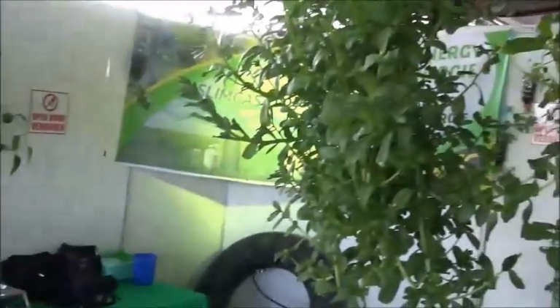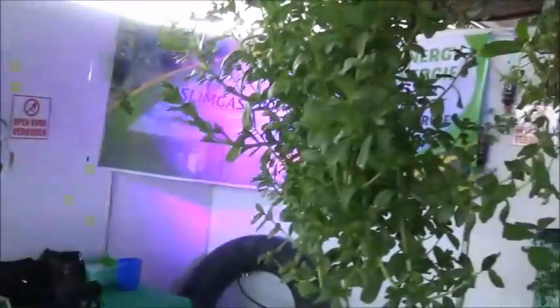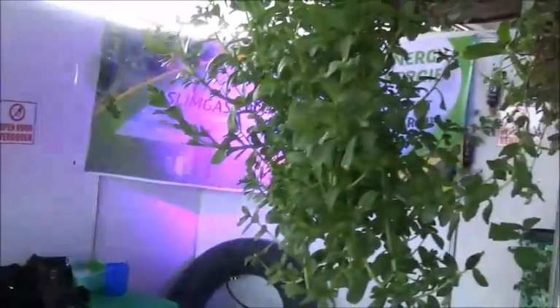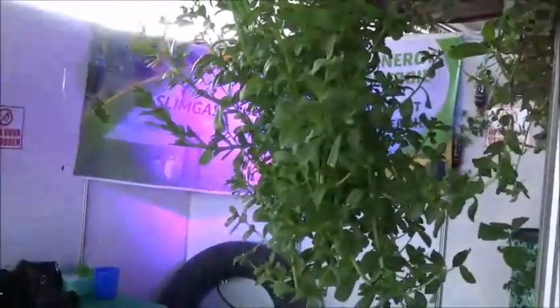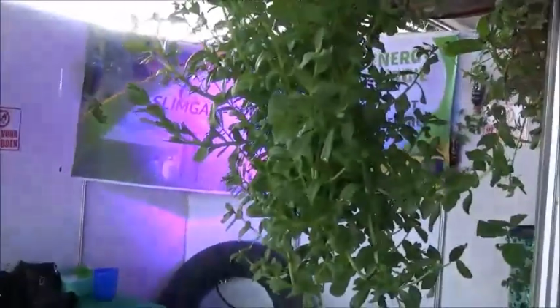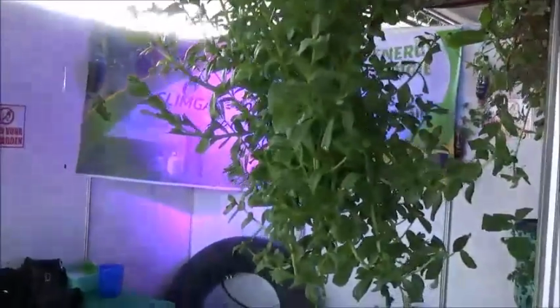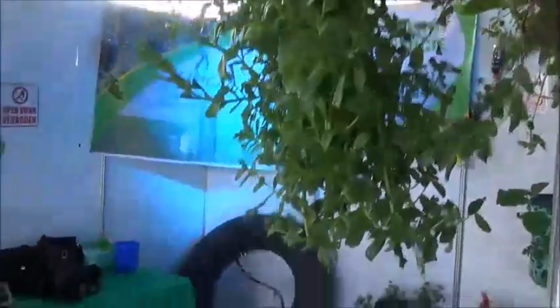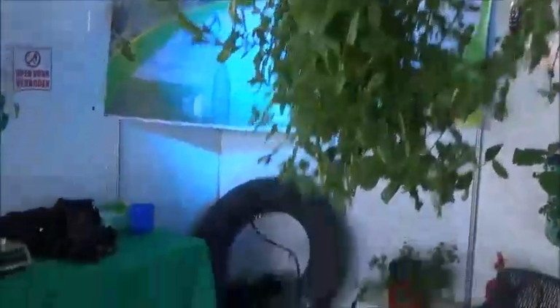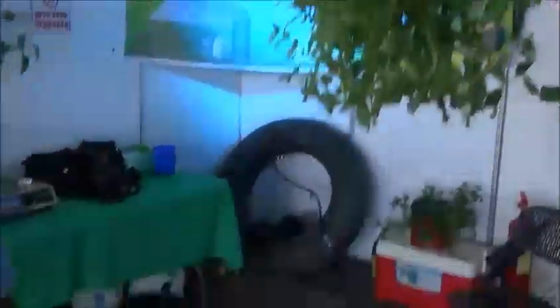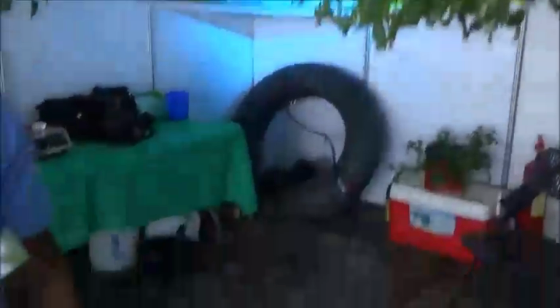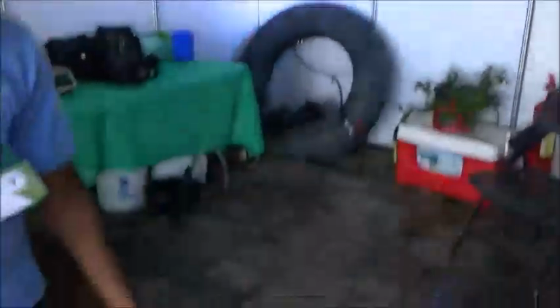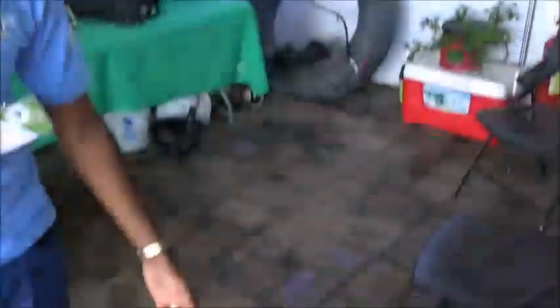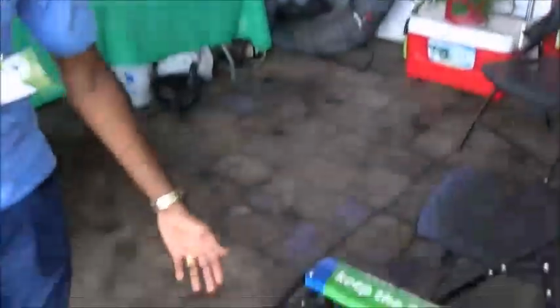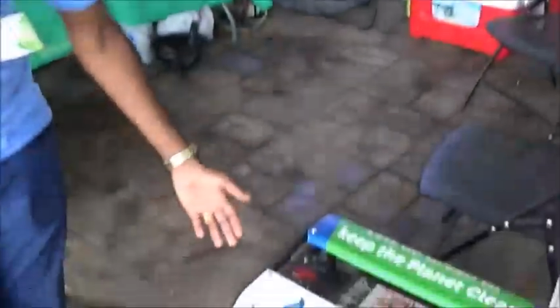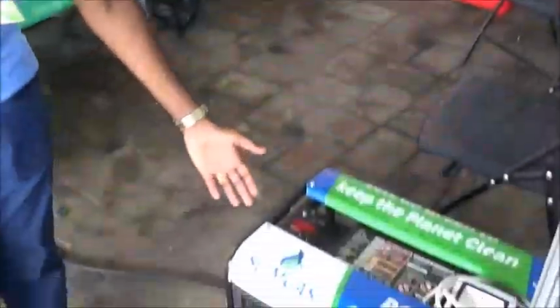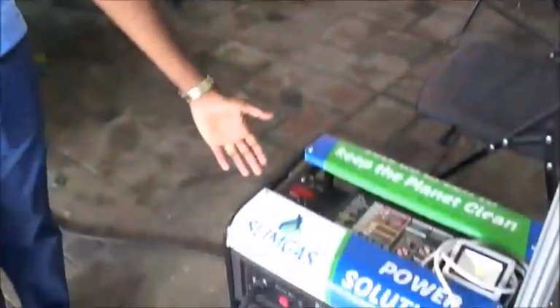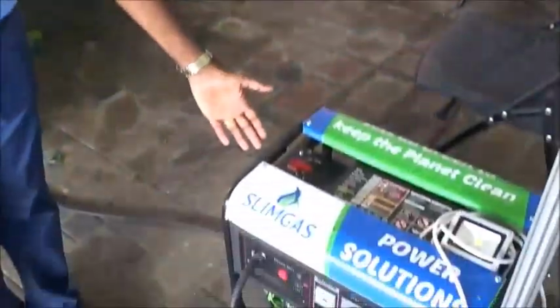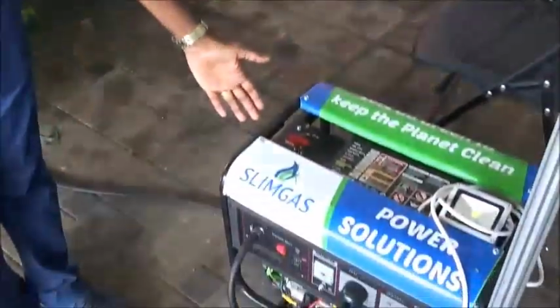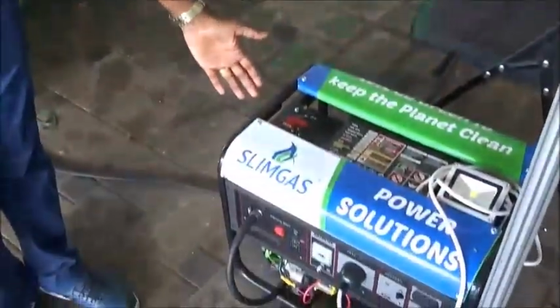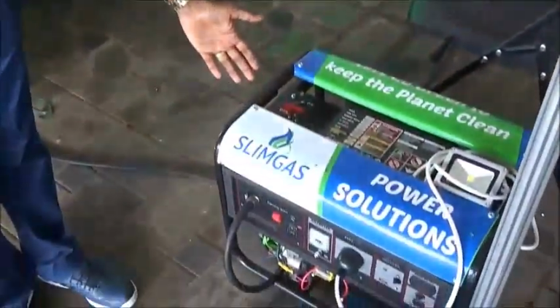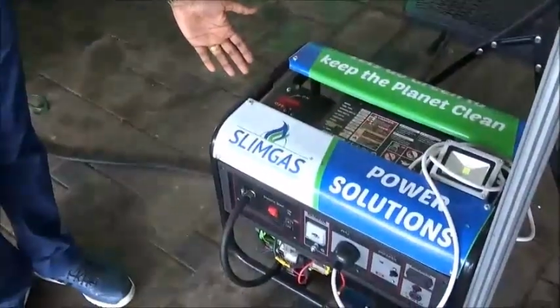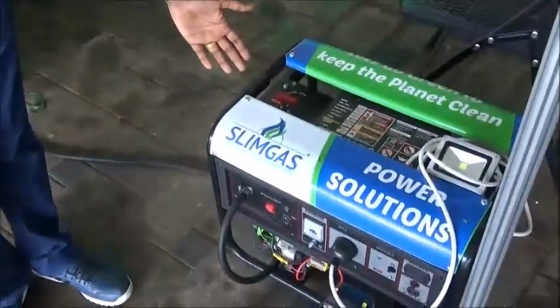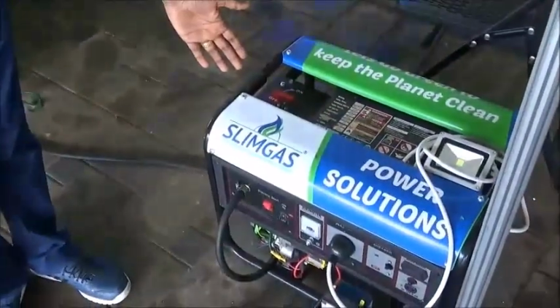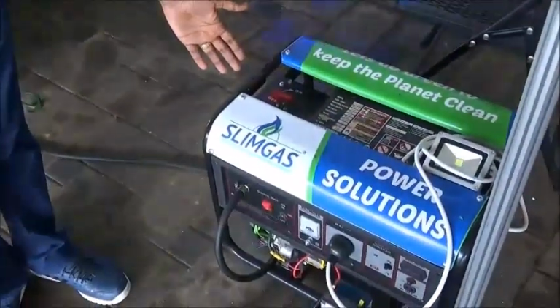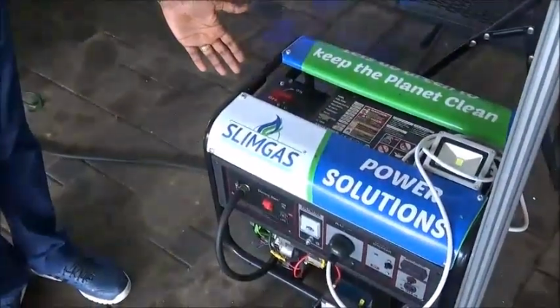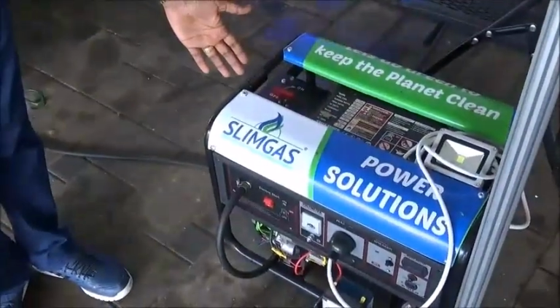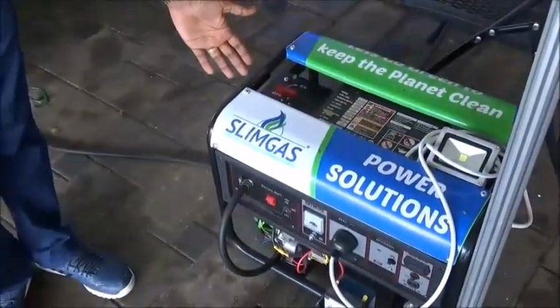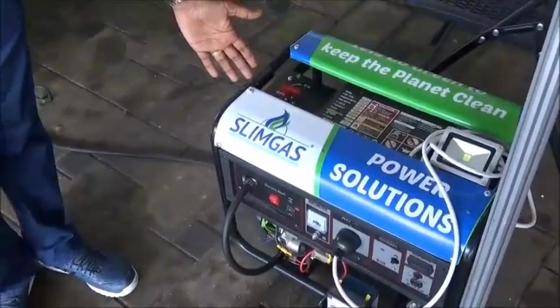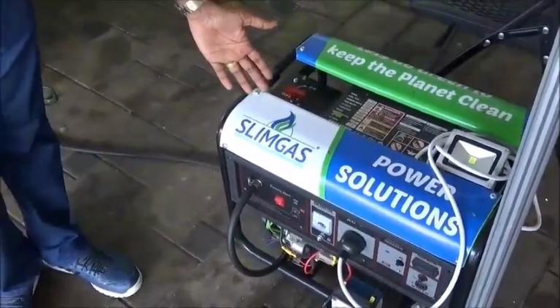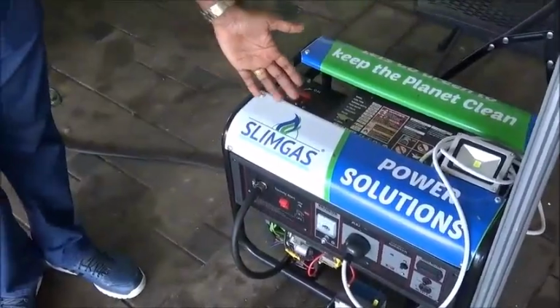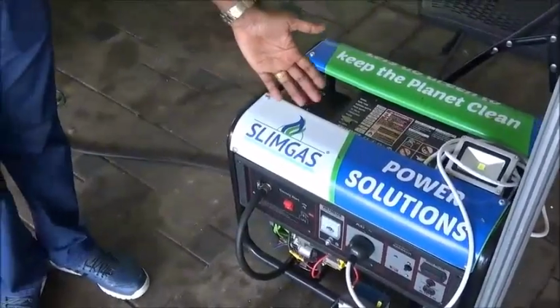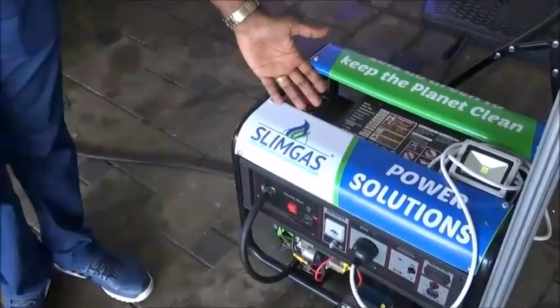Also, I want to introduce to you our SlimGas power solution.